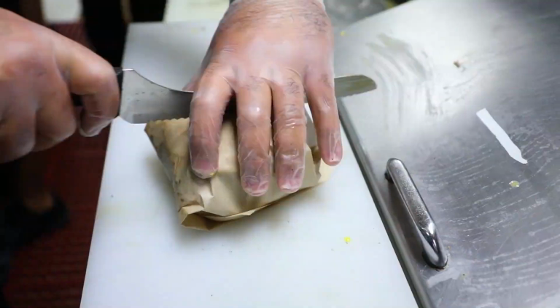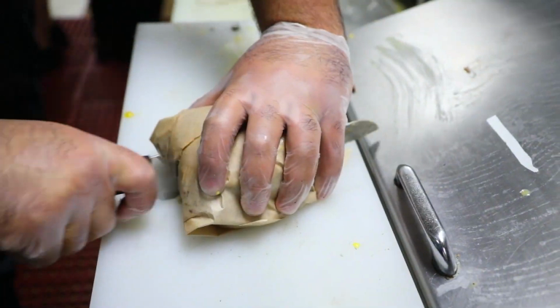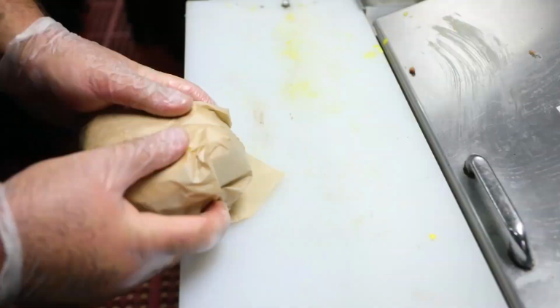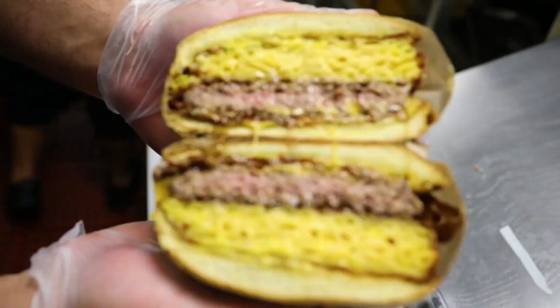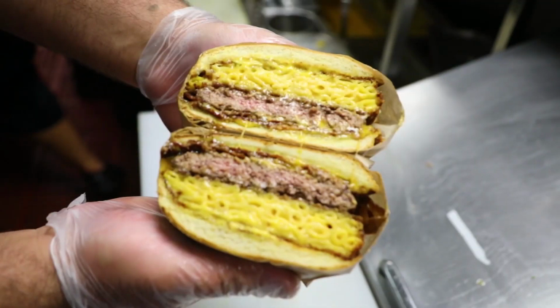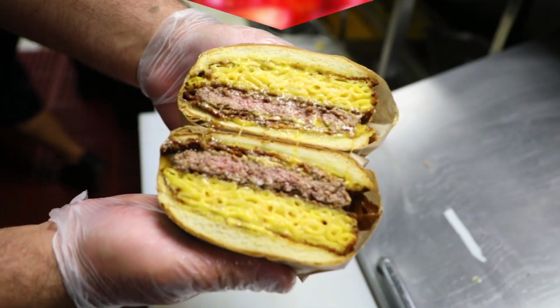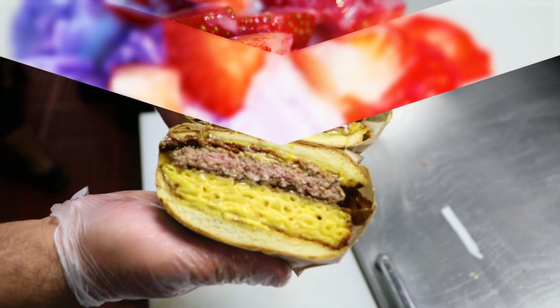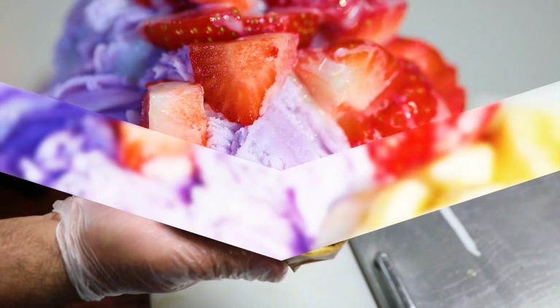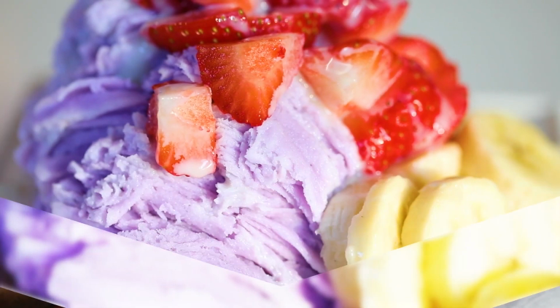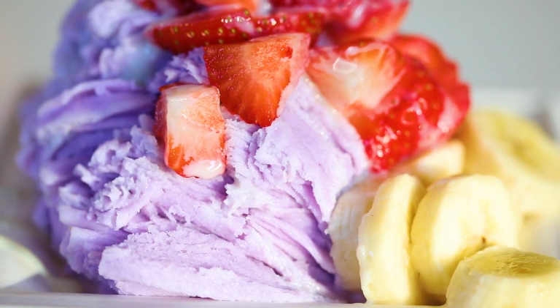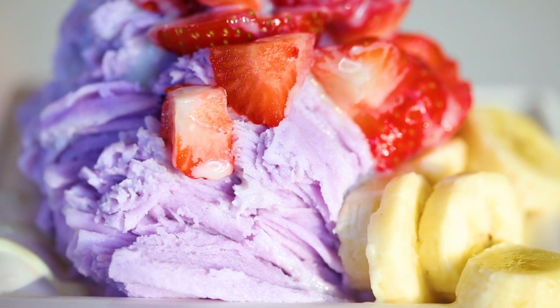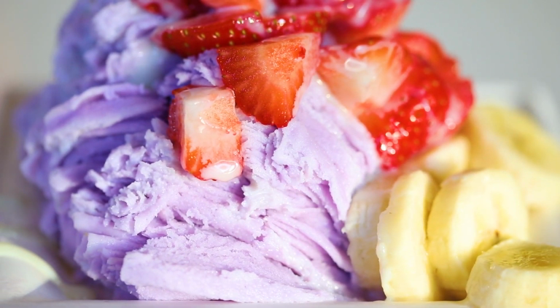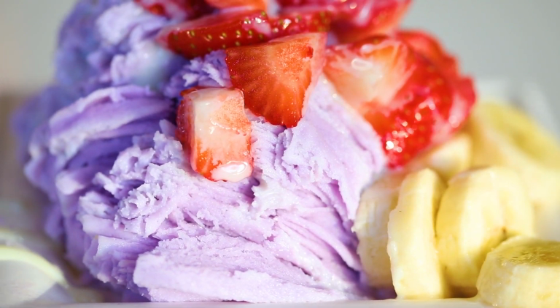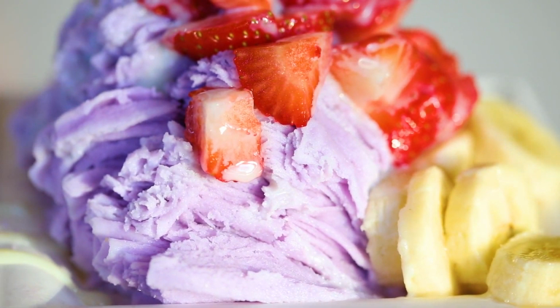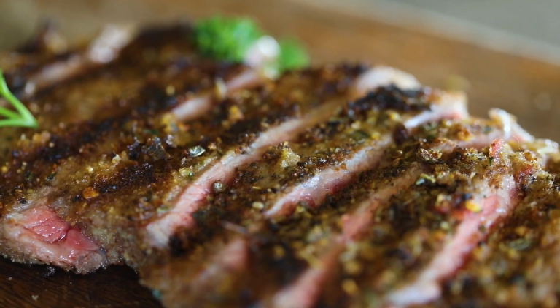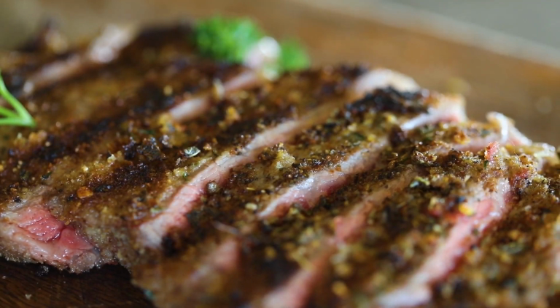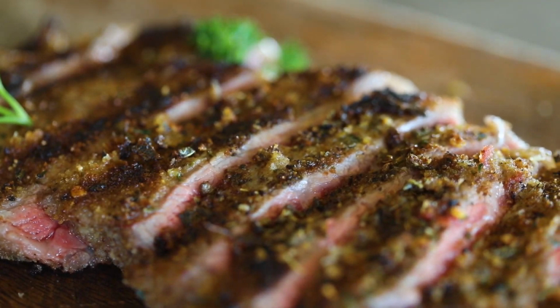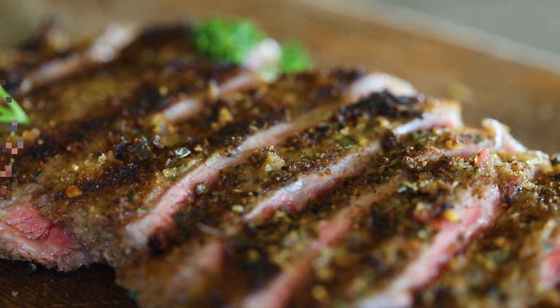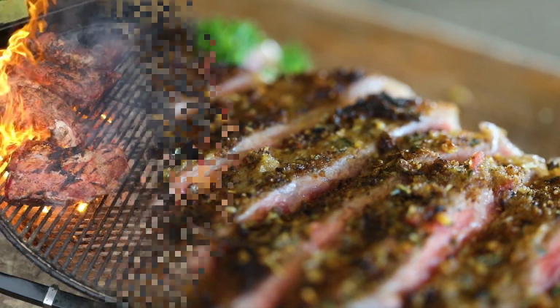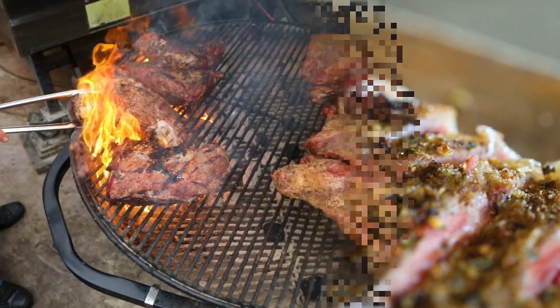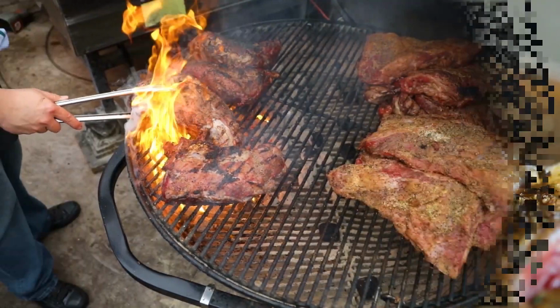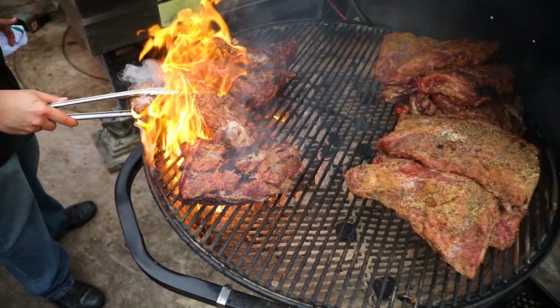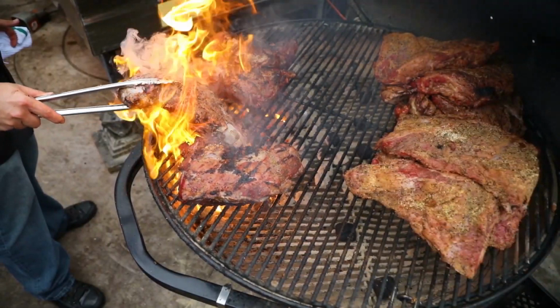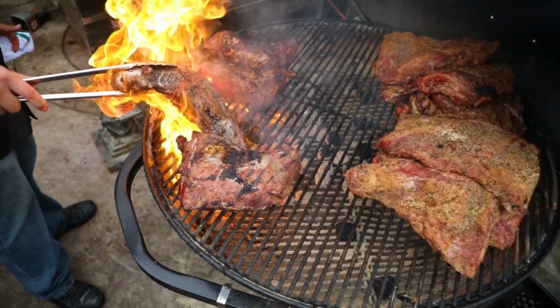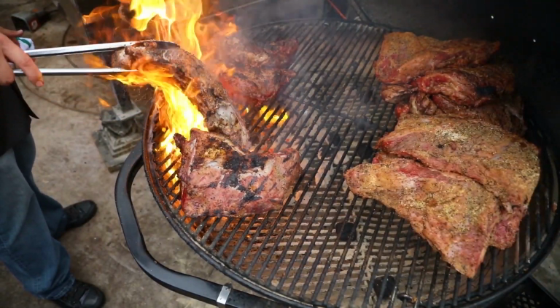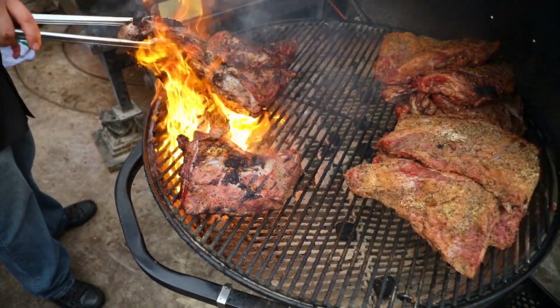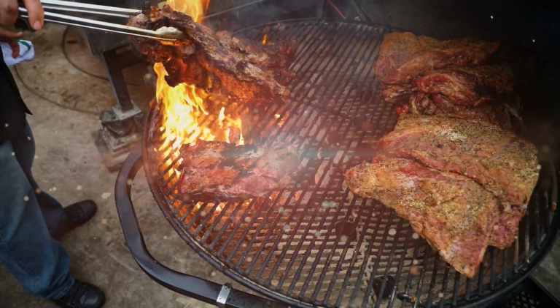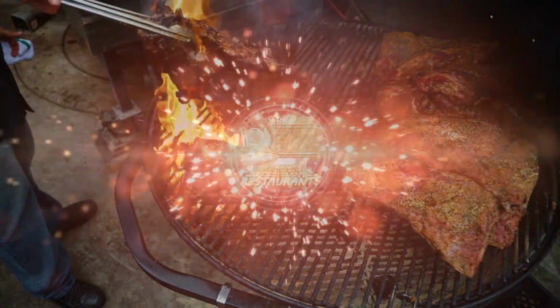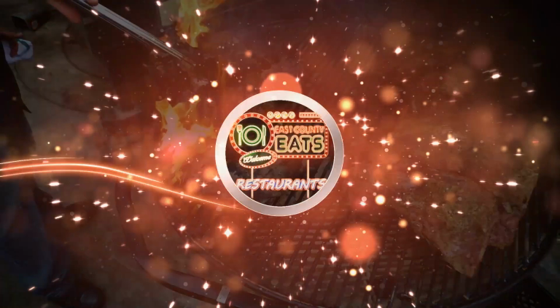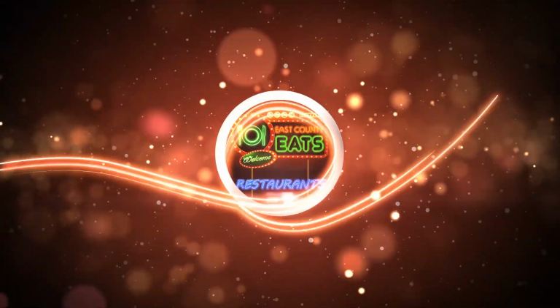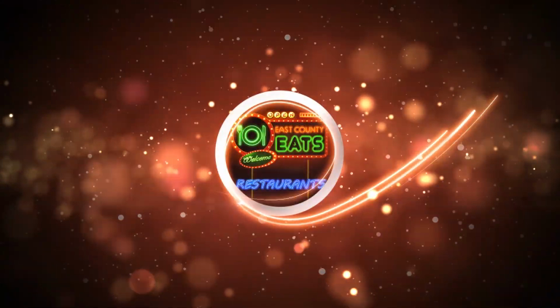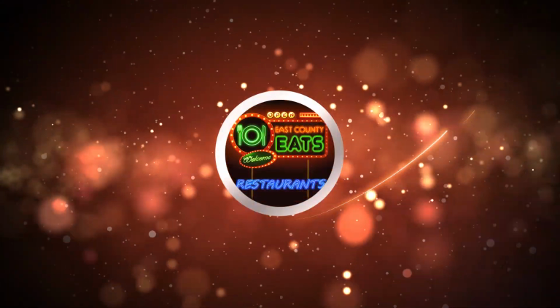East County Eats is all about showing you the coolest restaurants in and around East County. I'm Kyle Whistle with Whistle Realty, and this is East County Eats.